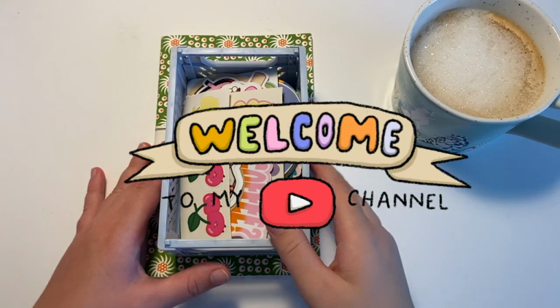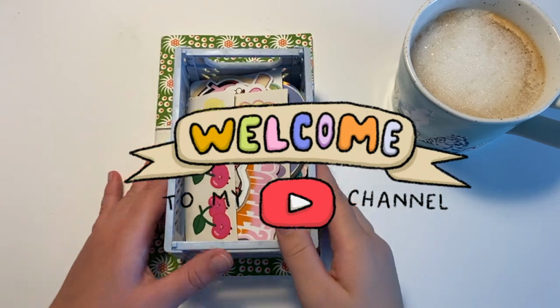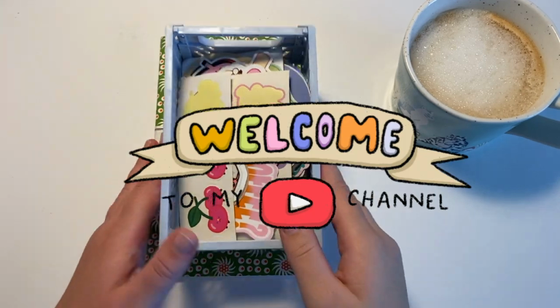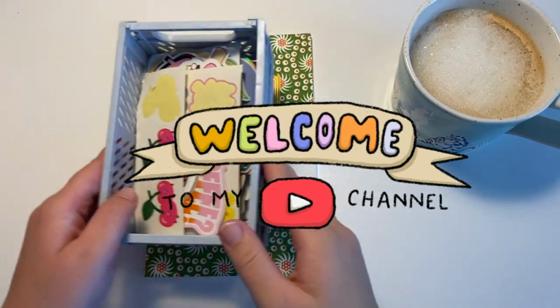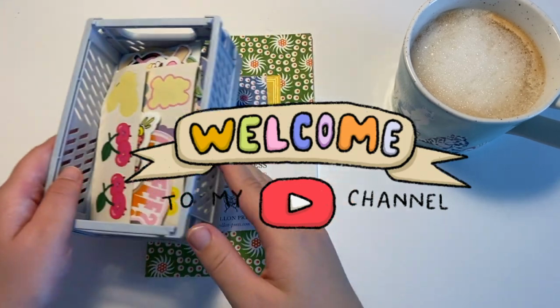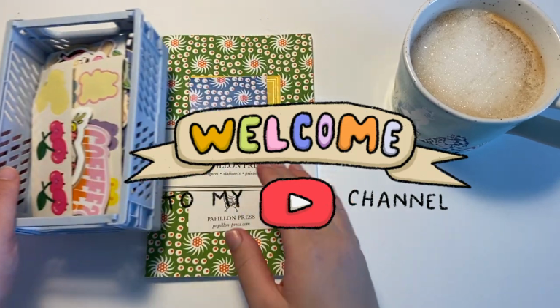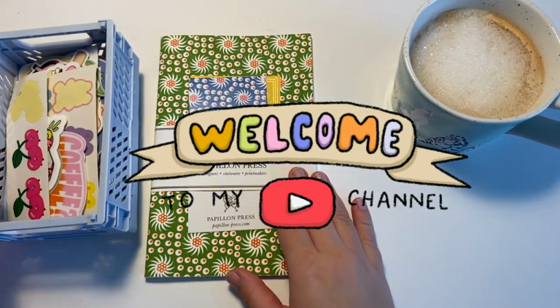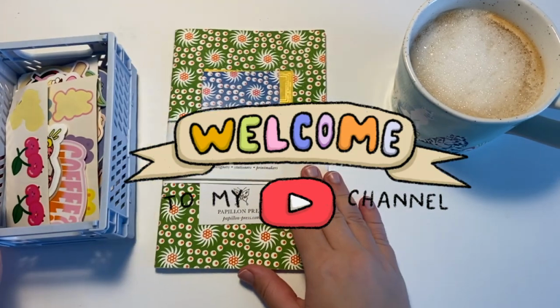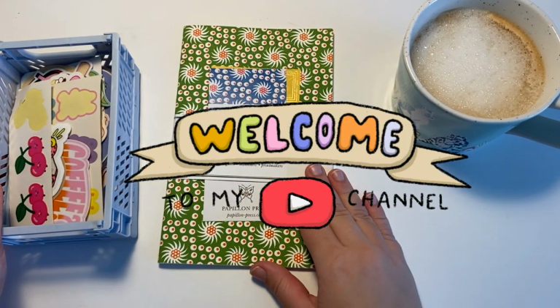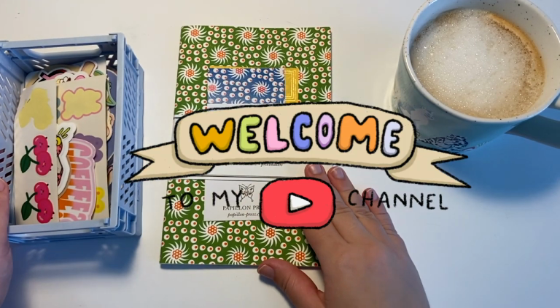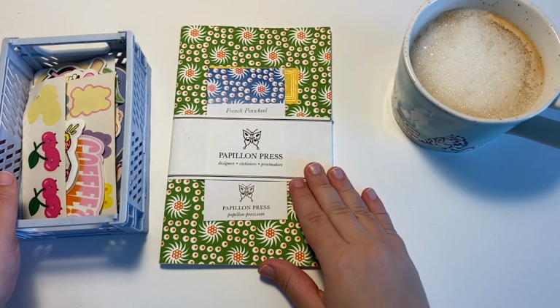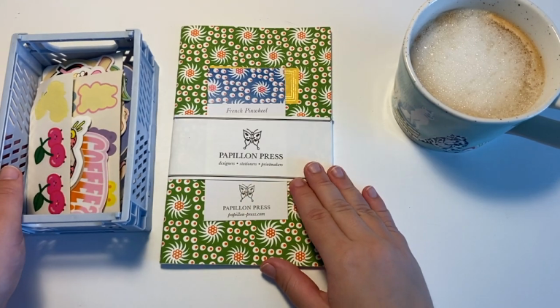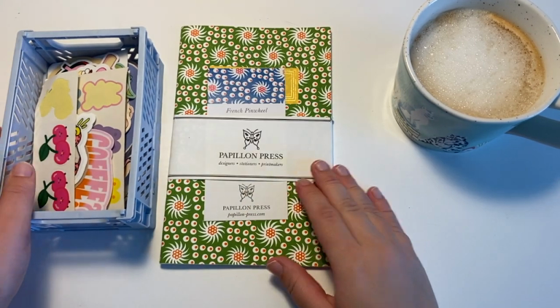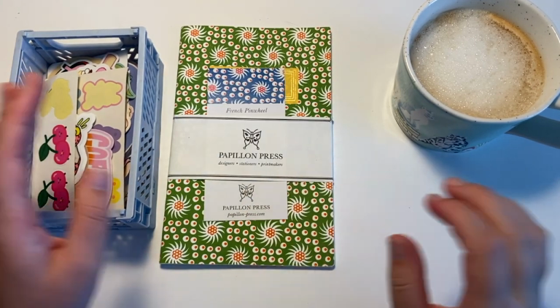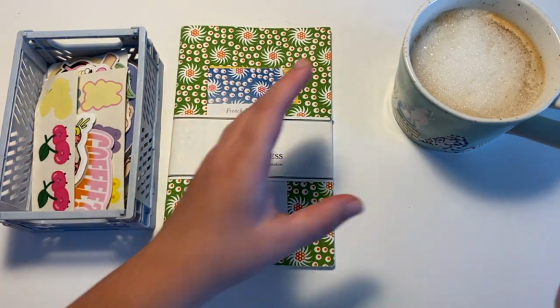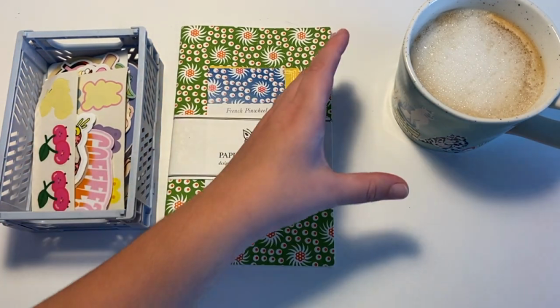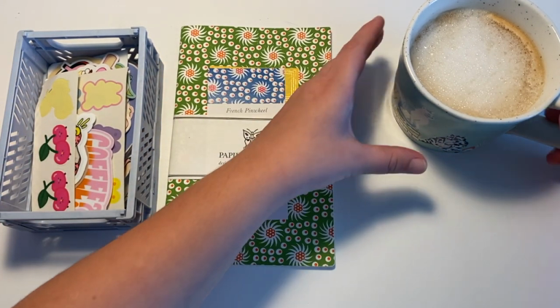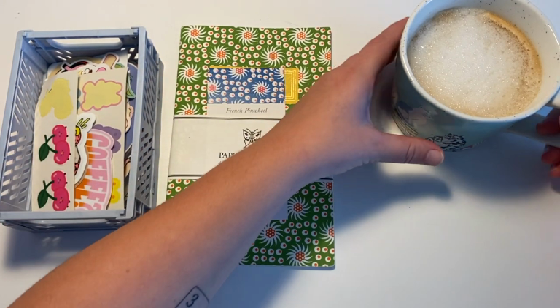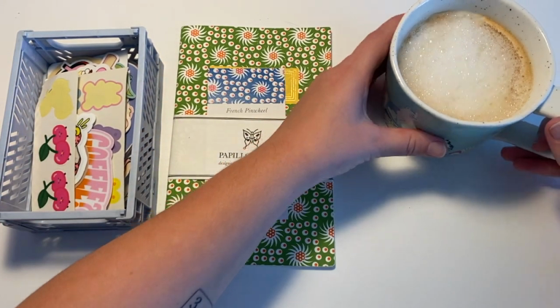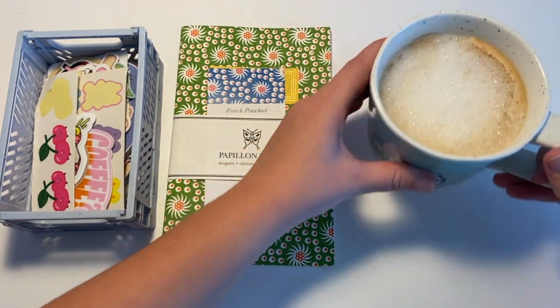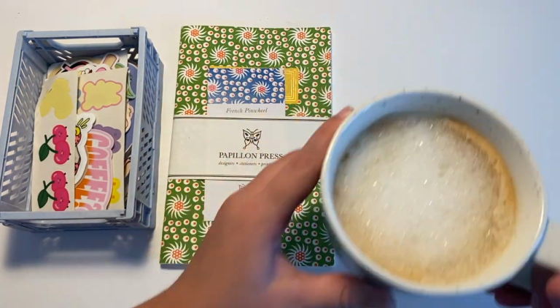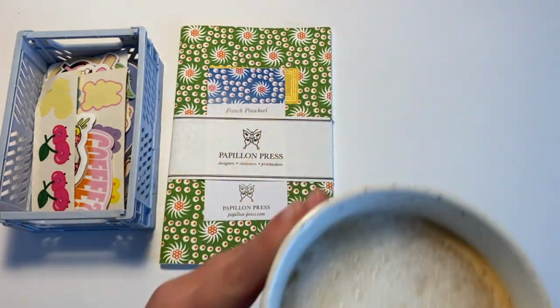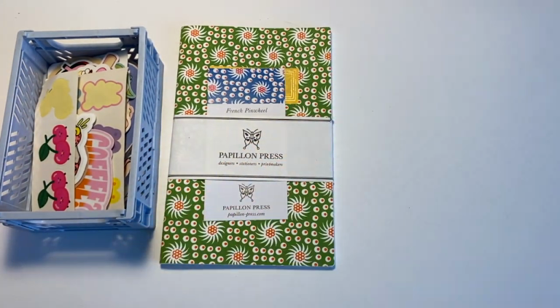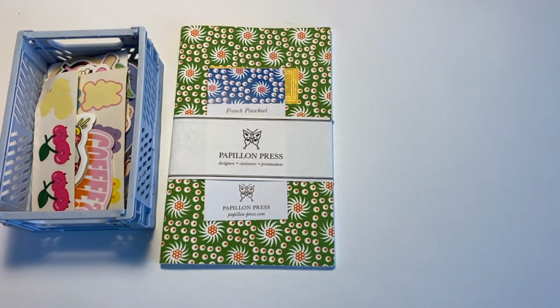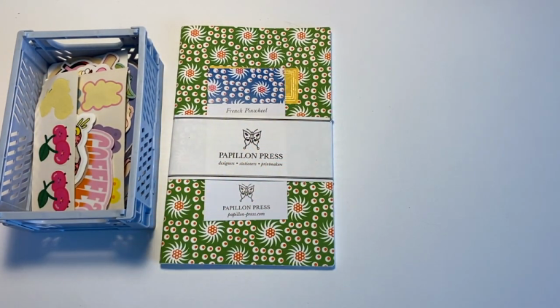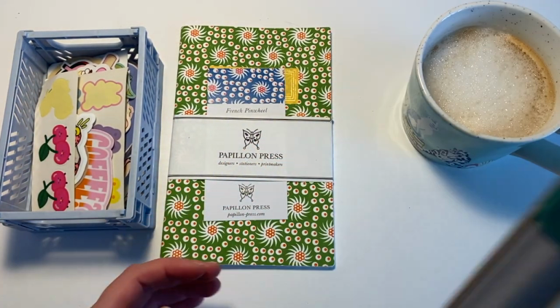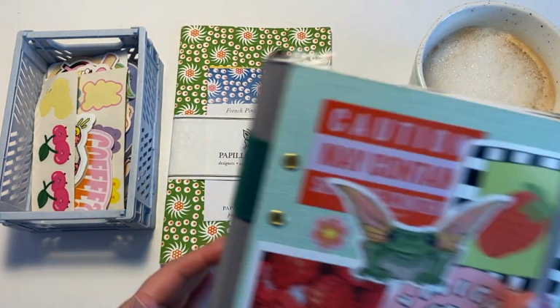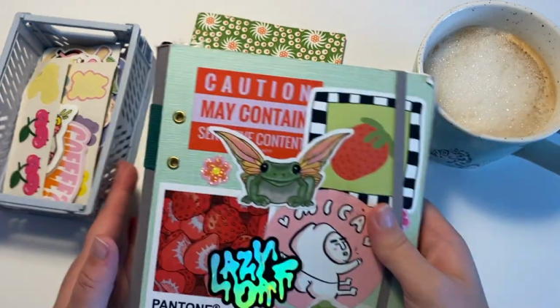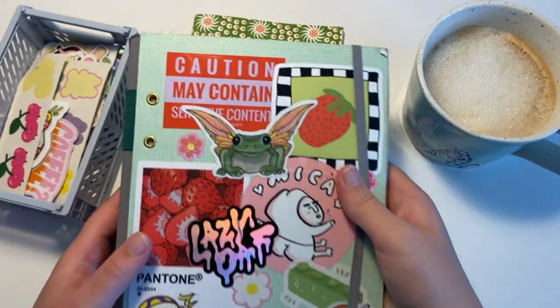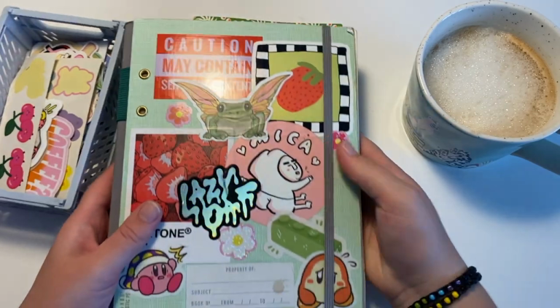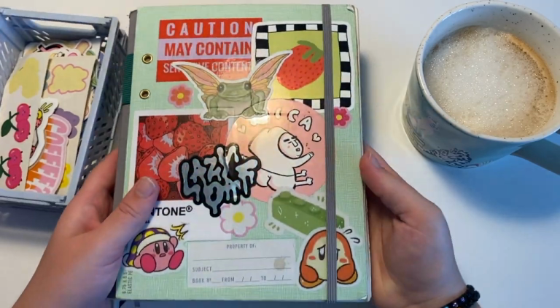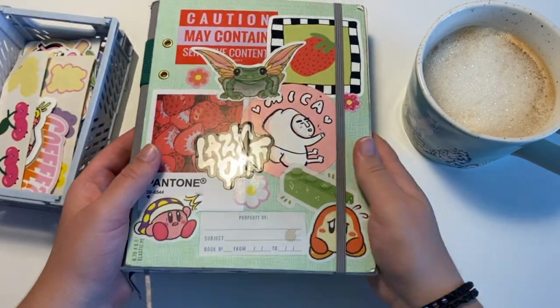Welcome back to my channel. I've got my coffee with me today and we are setting up a new journal.